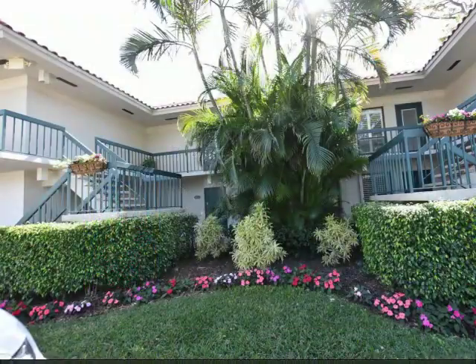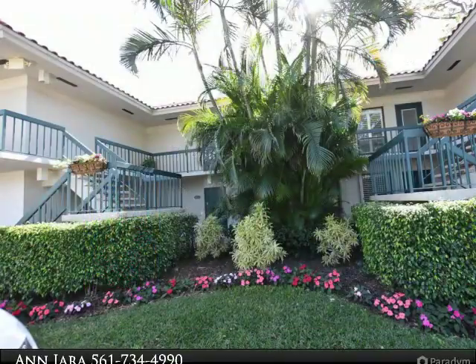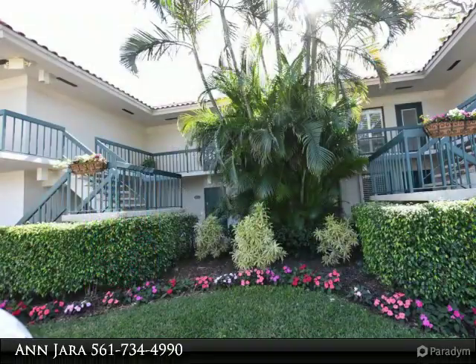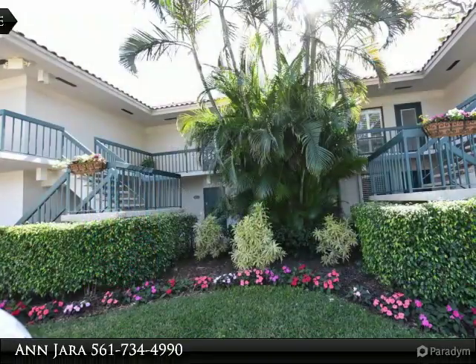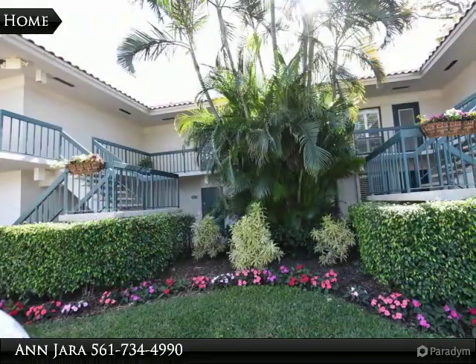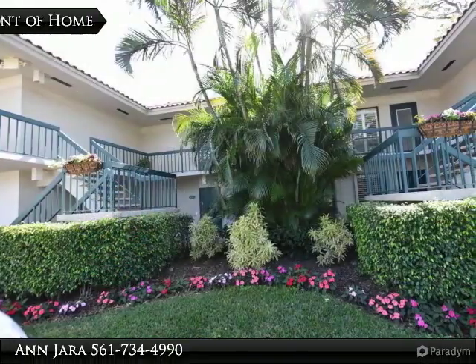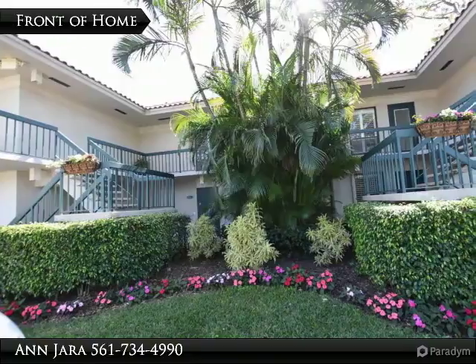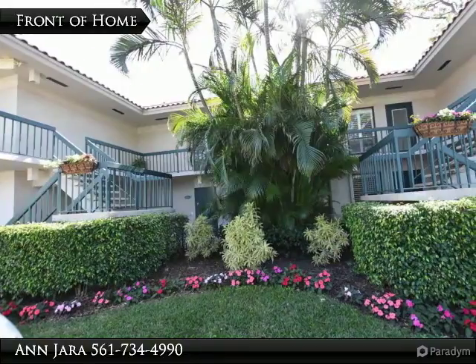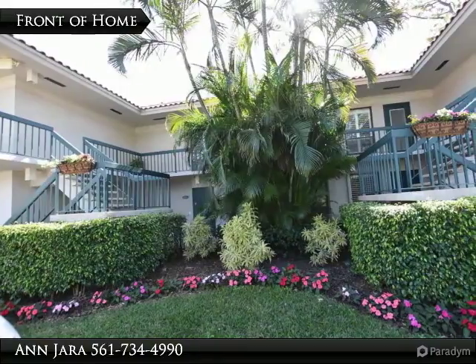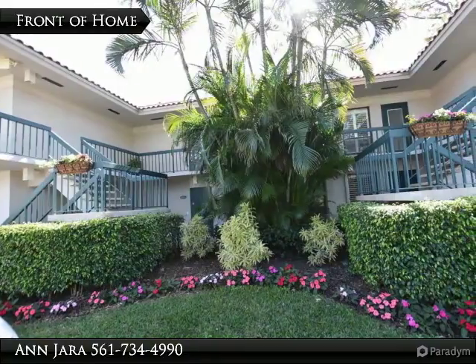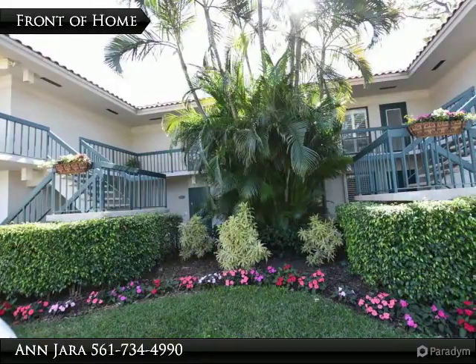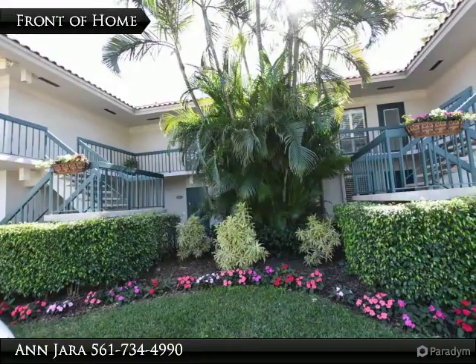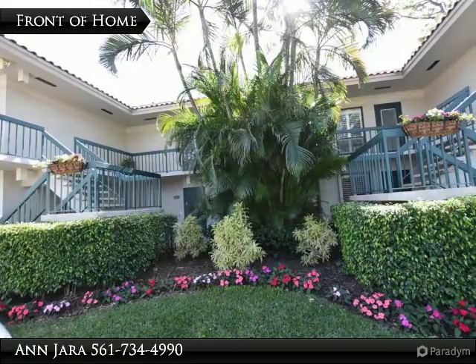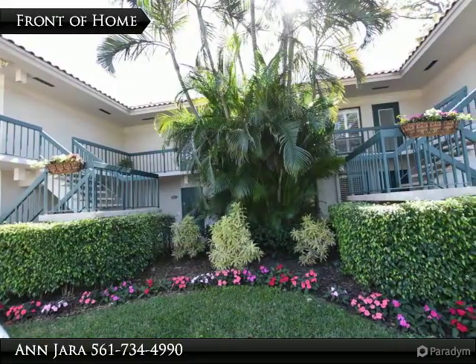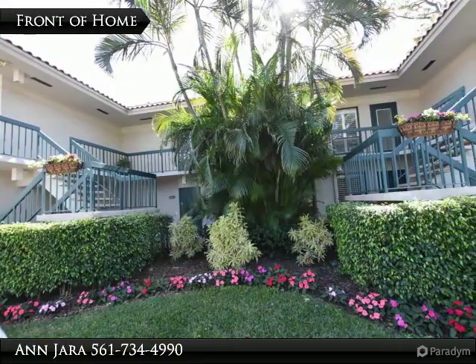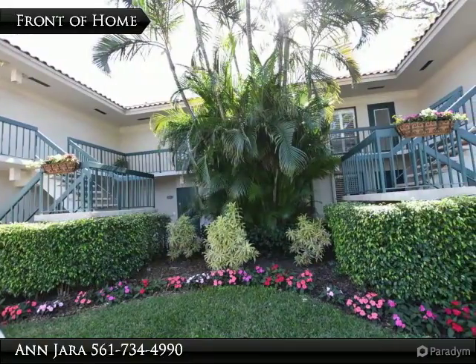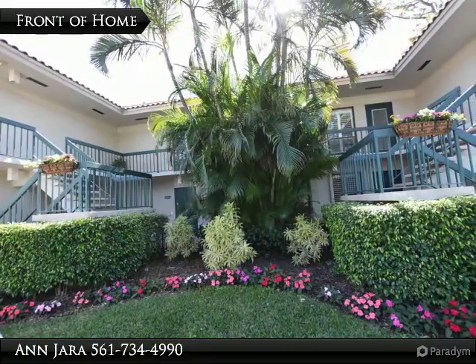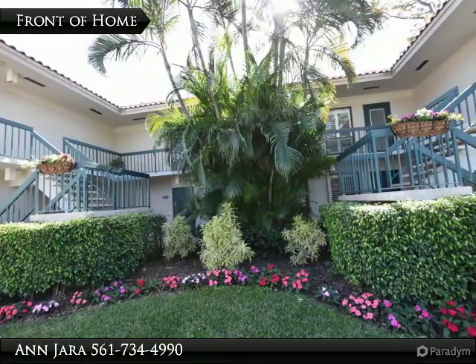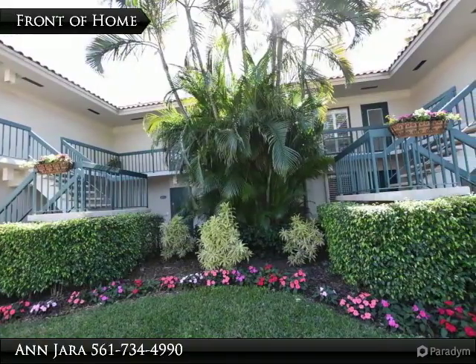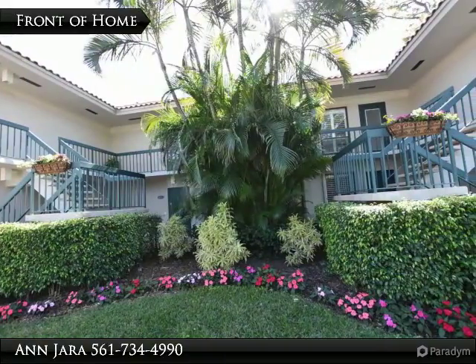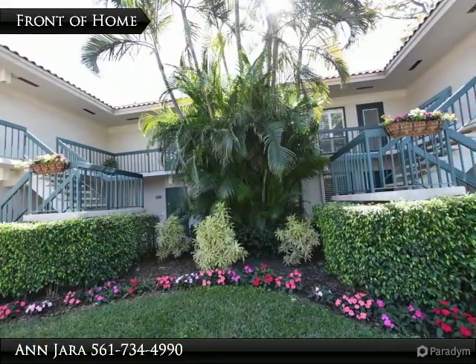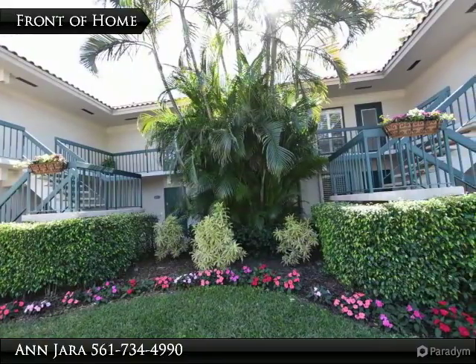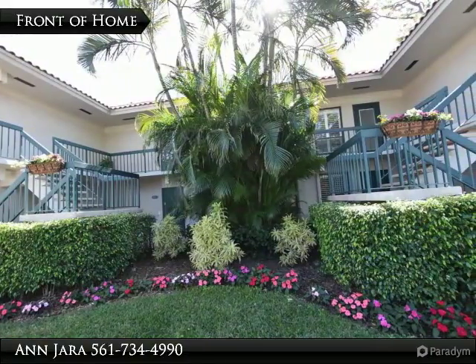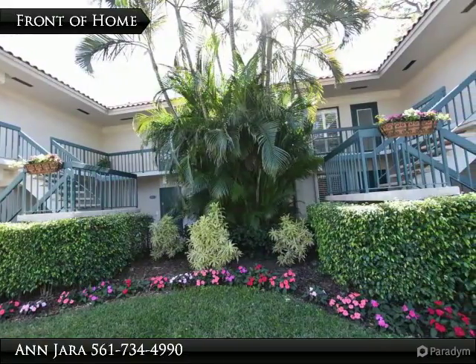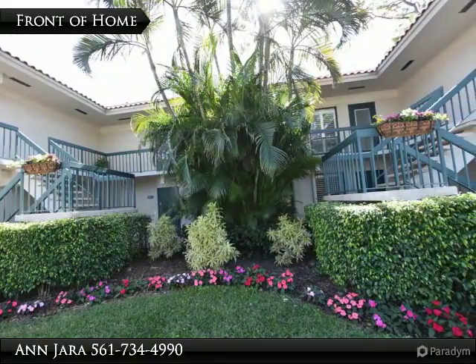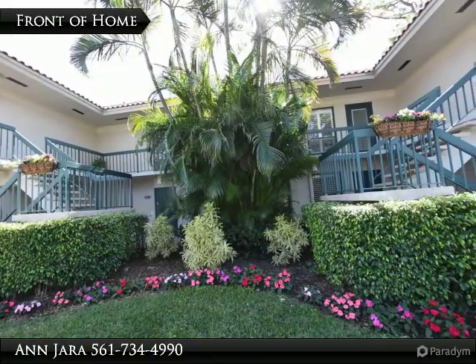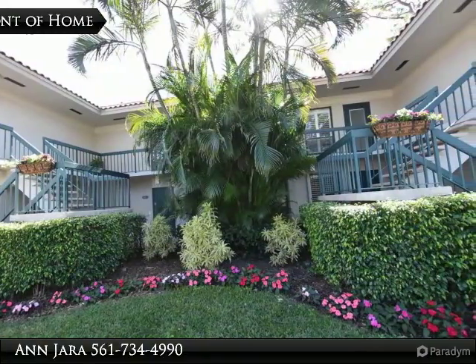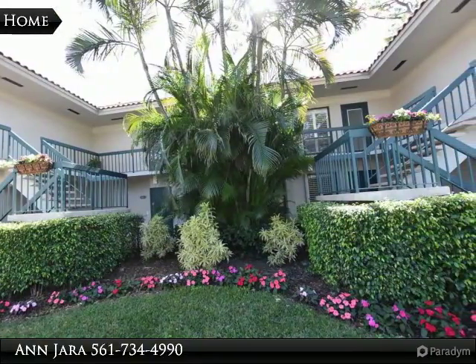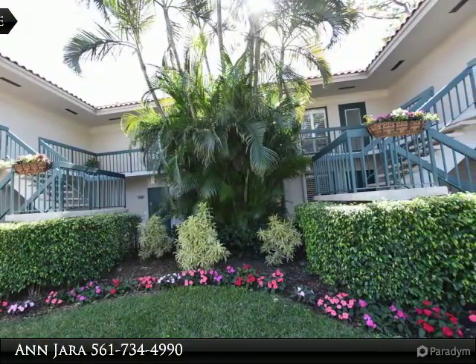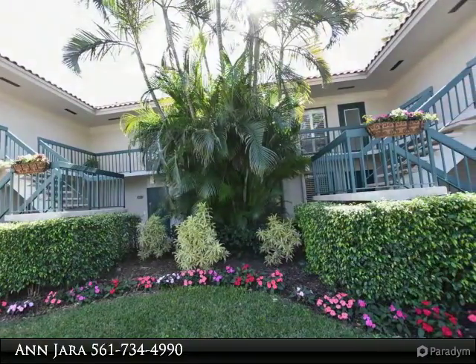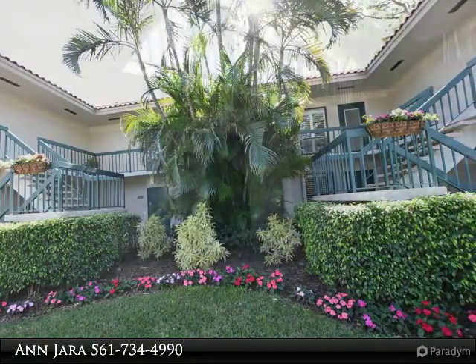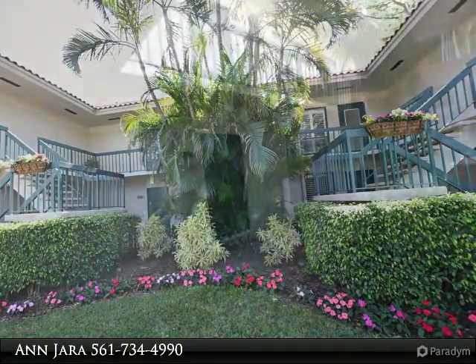Enjoy the lovely pond view from this first floor residence. Terrific wood-look tile flooring throughout.